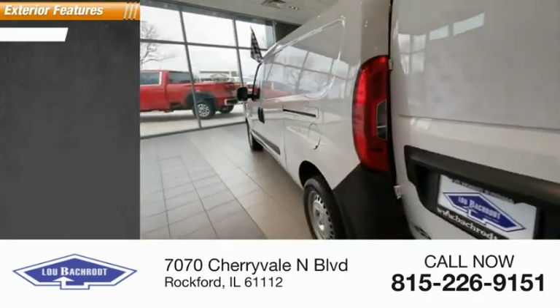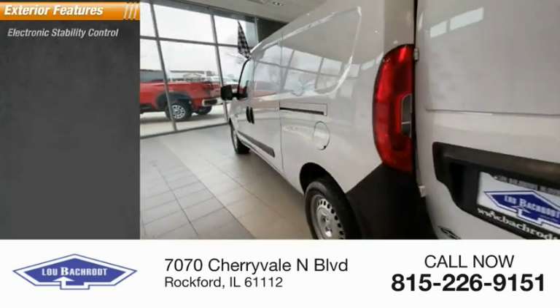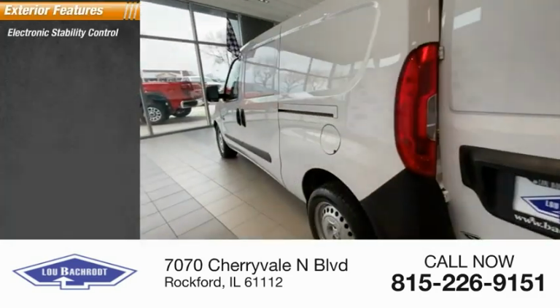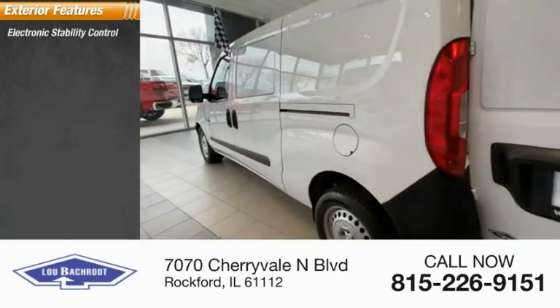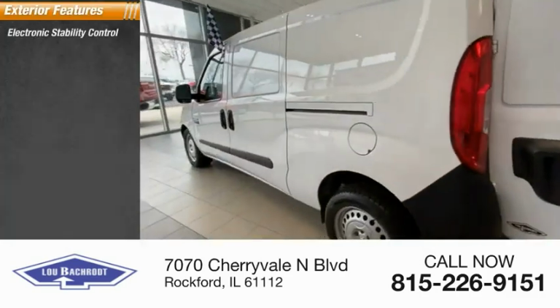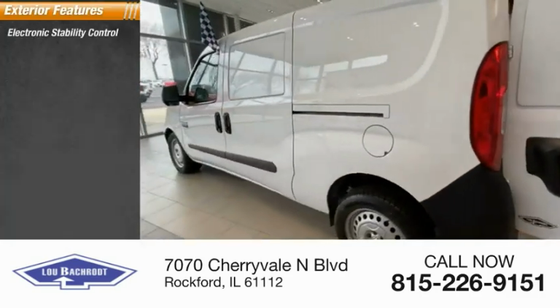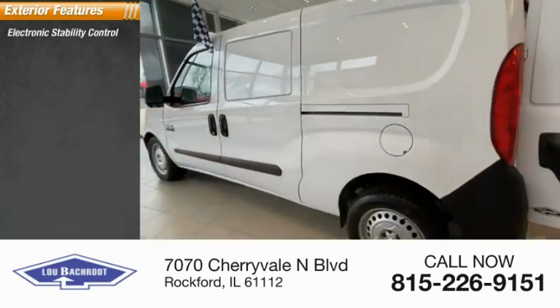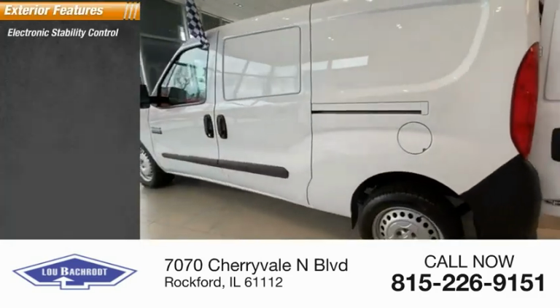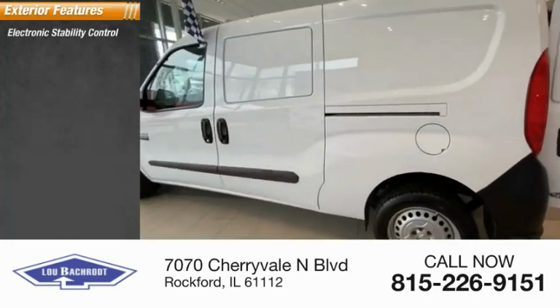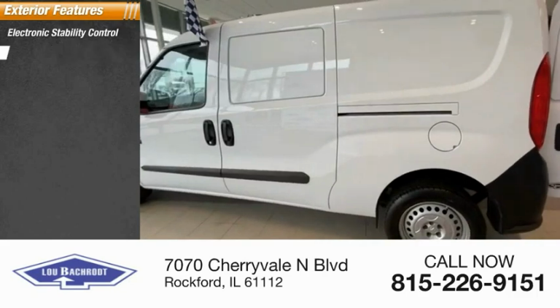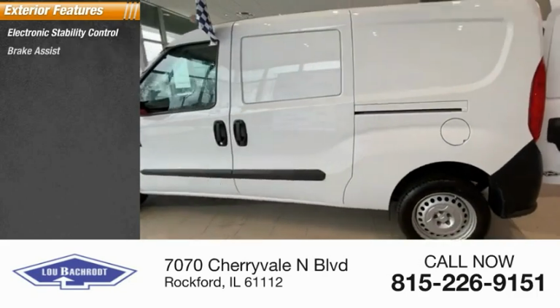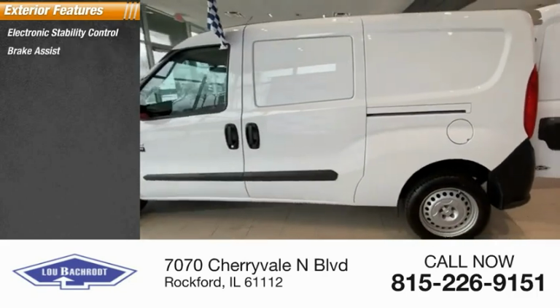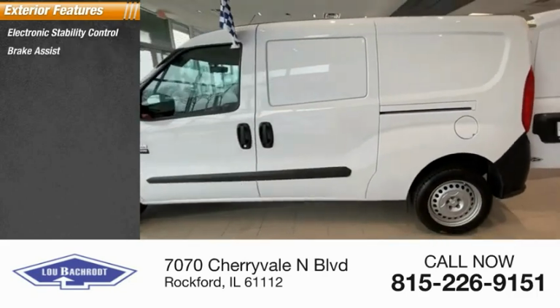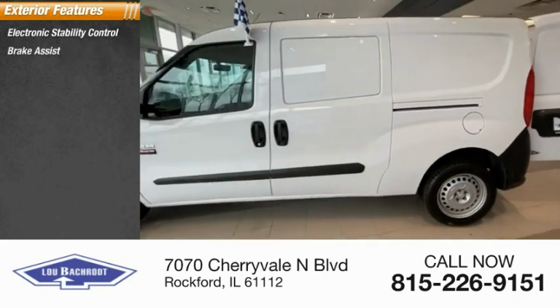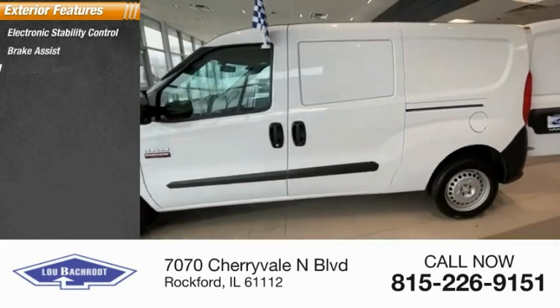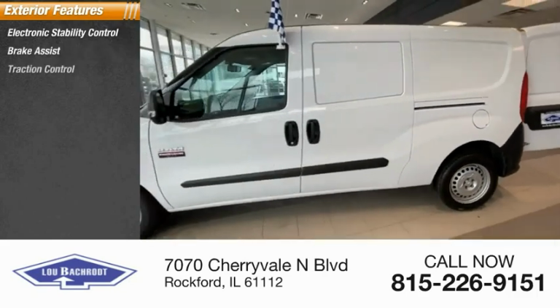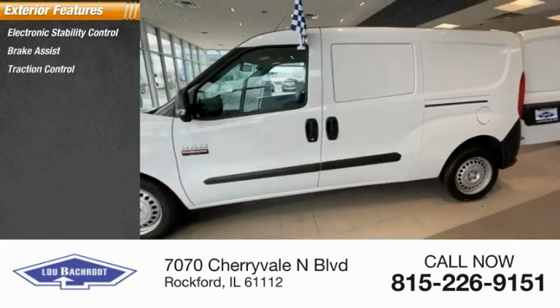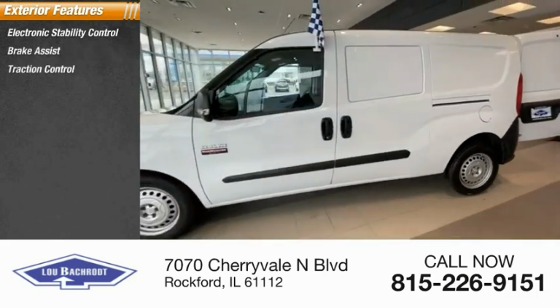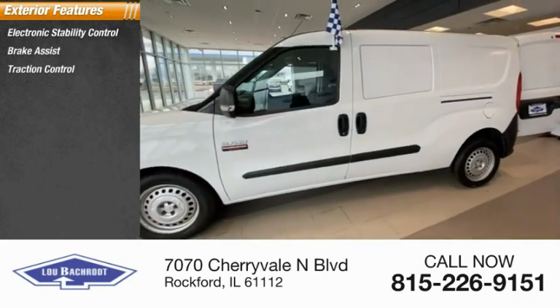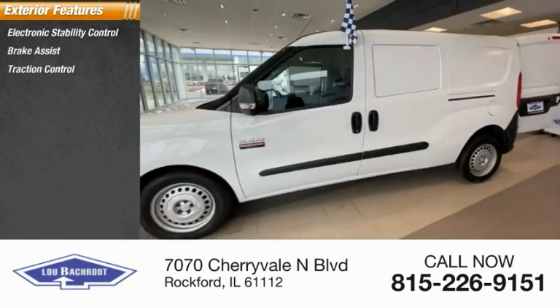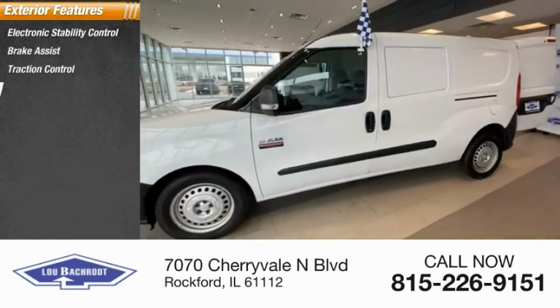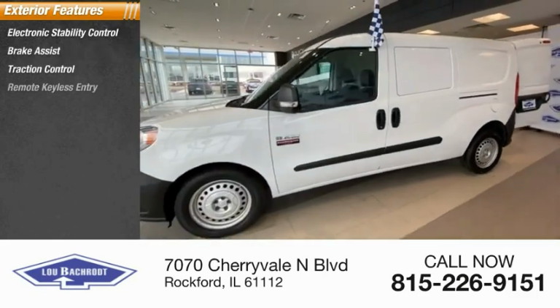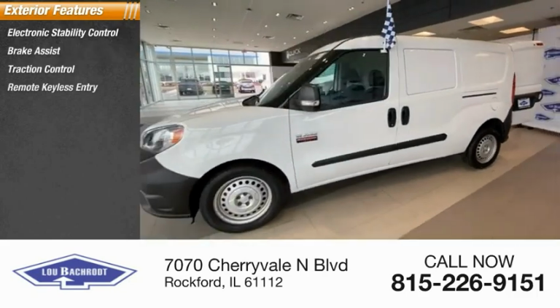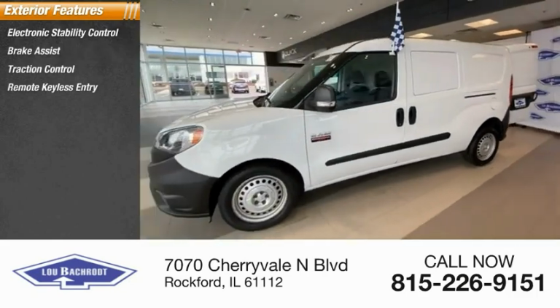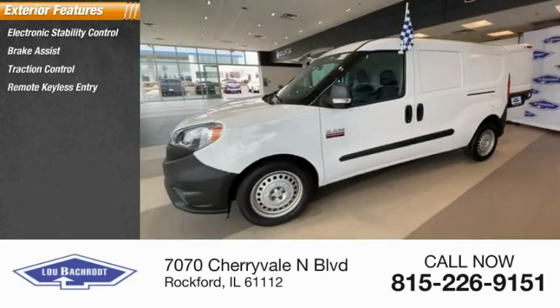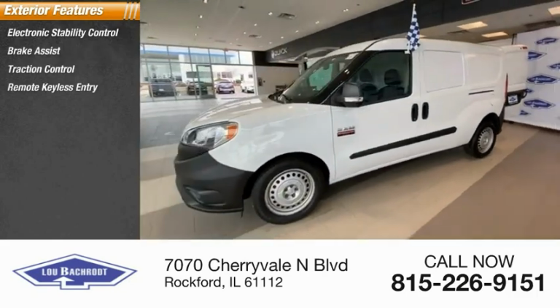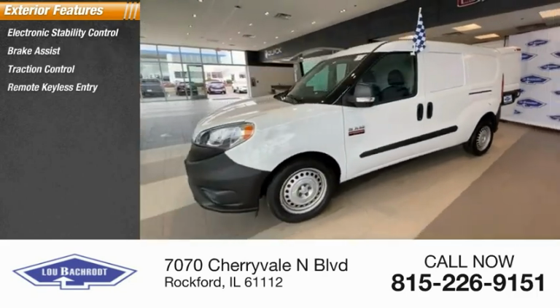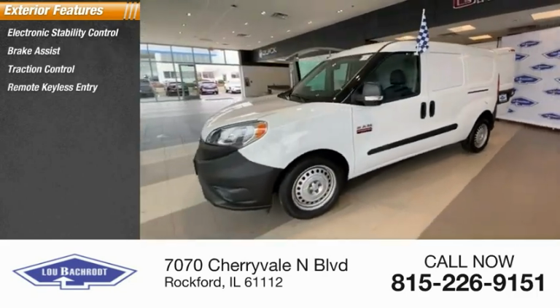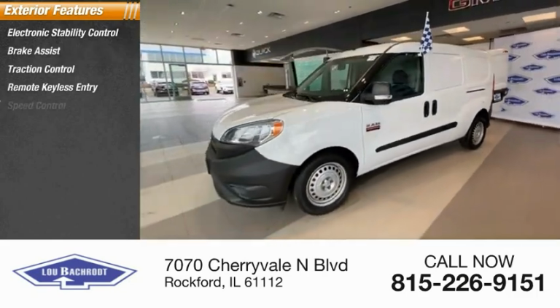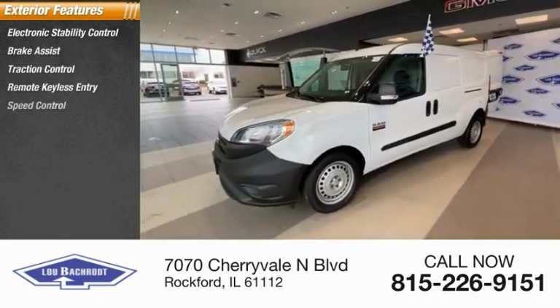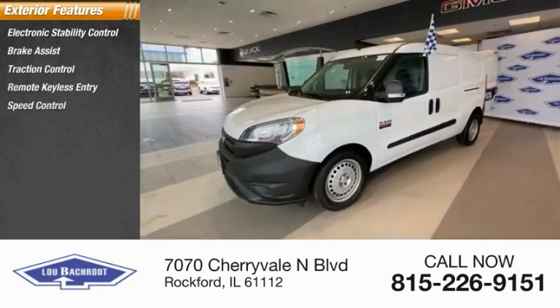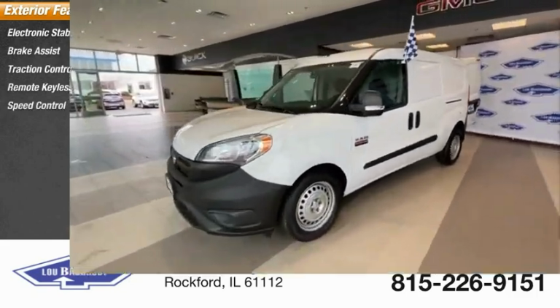Electronic stability control, brake assist, traction control, remote keyless entry, speed control.